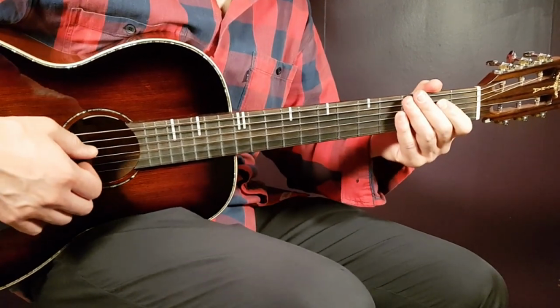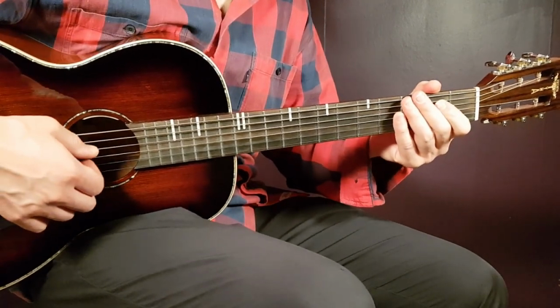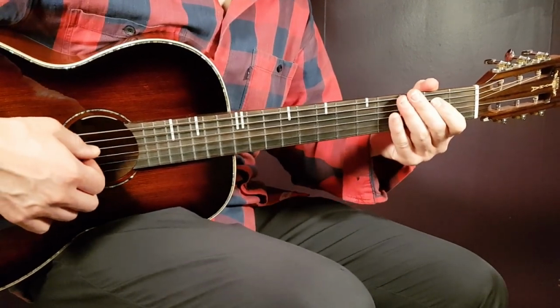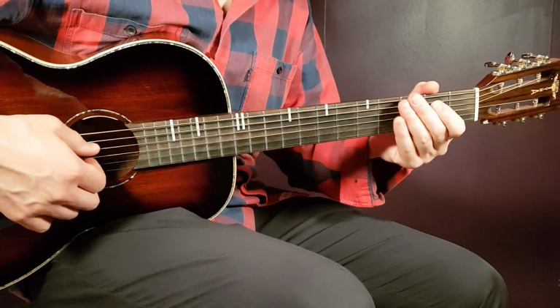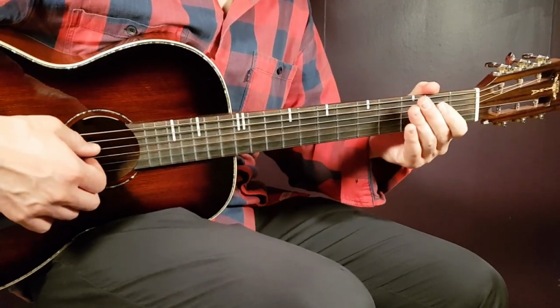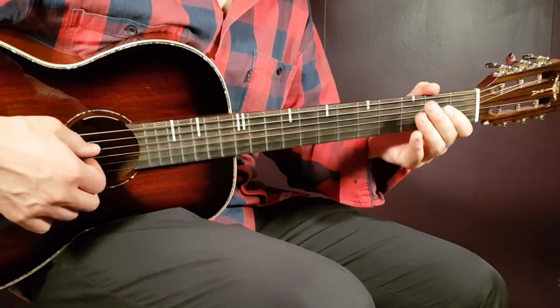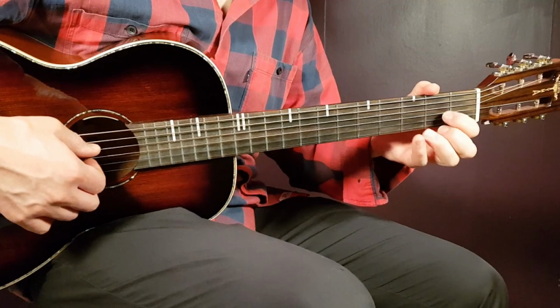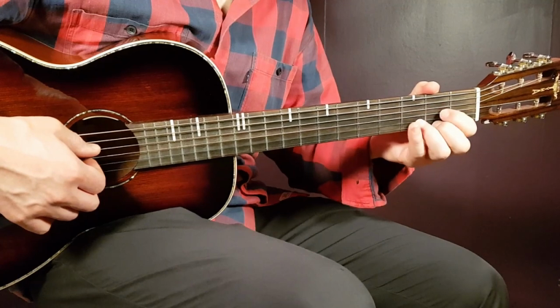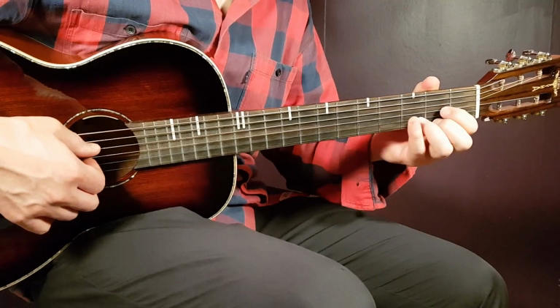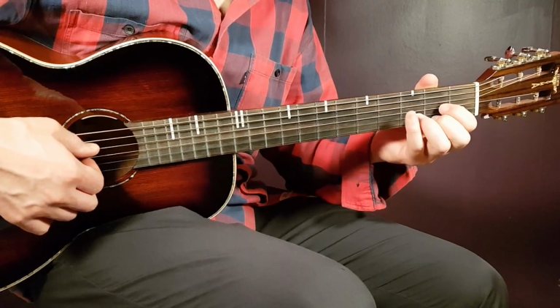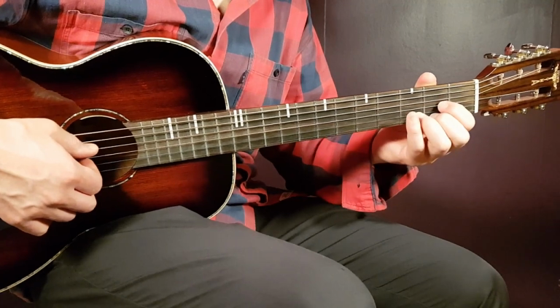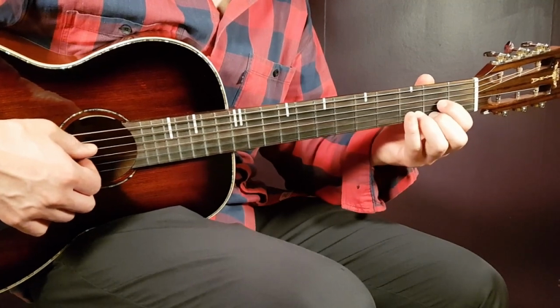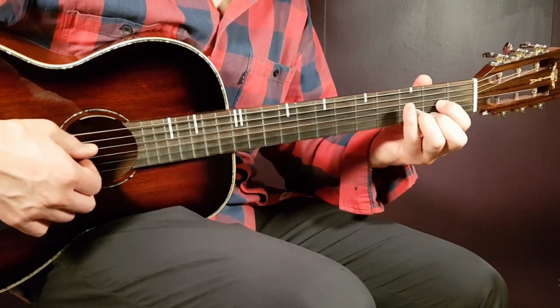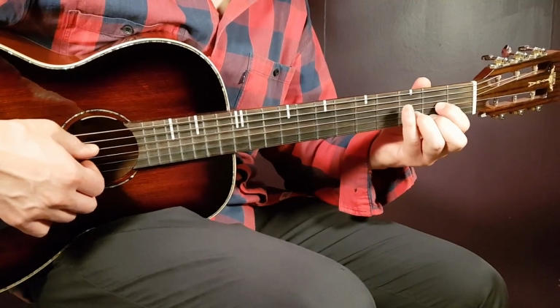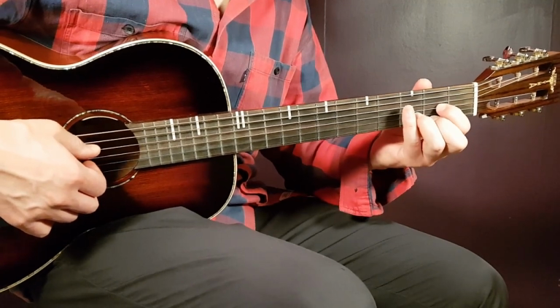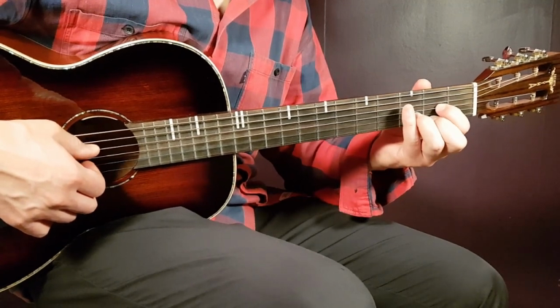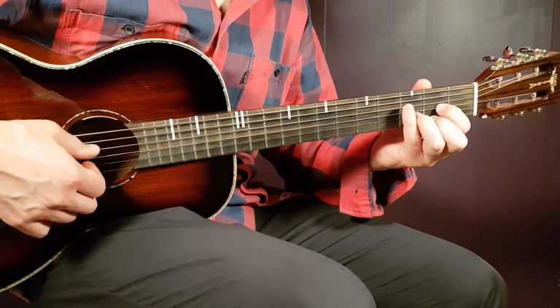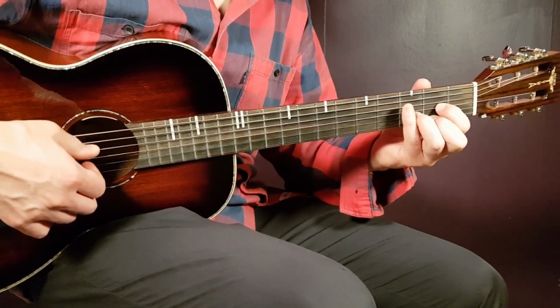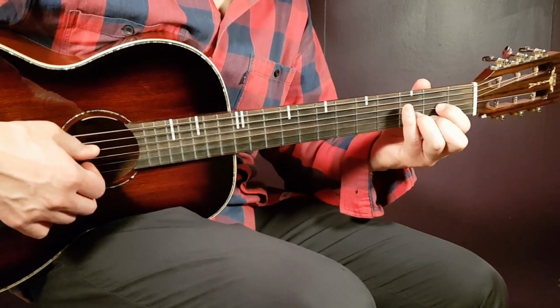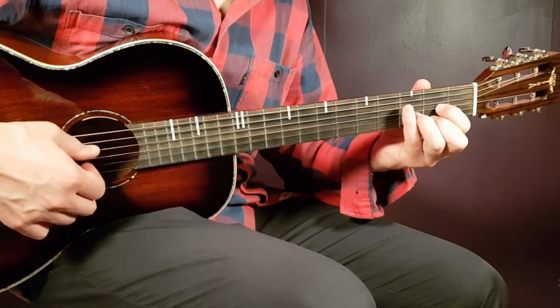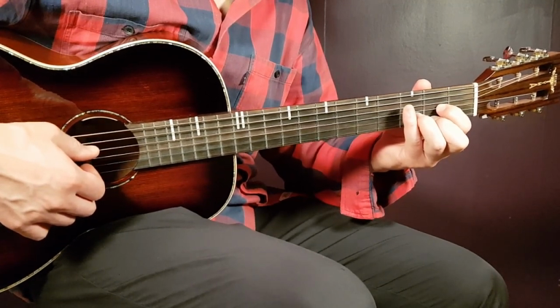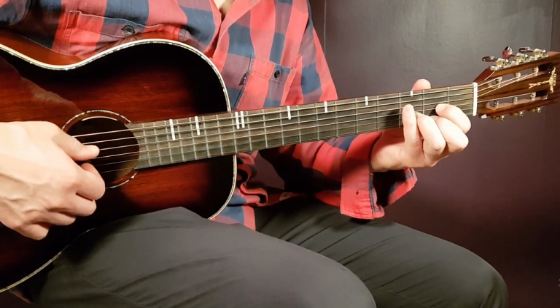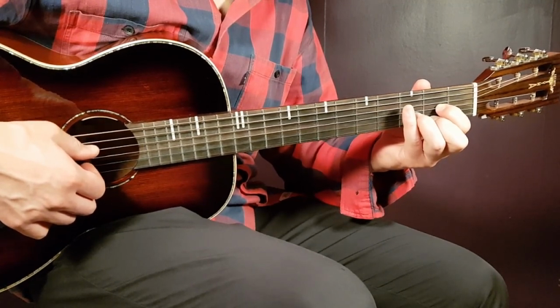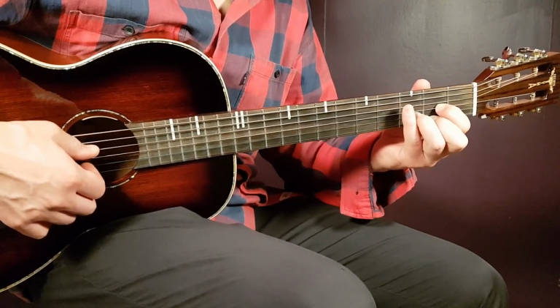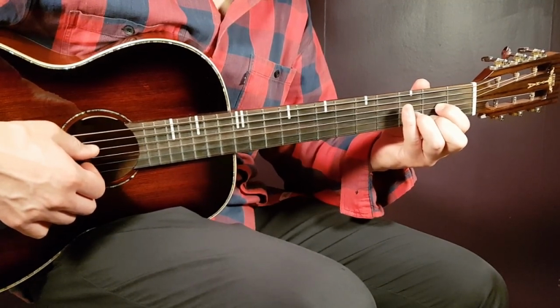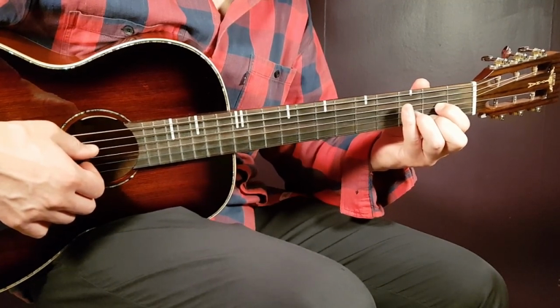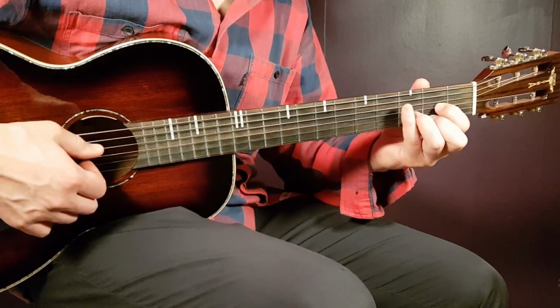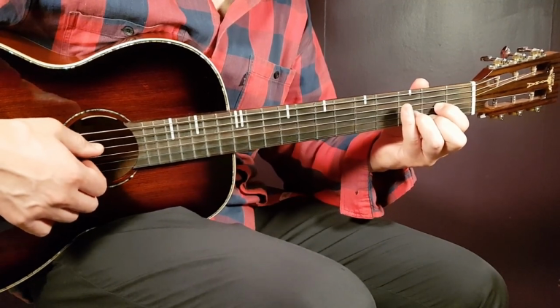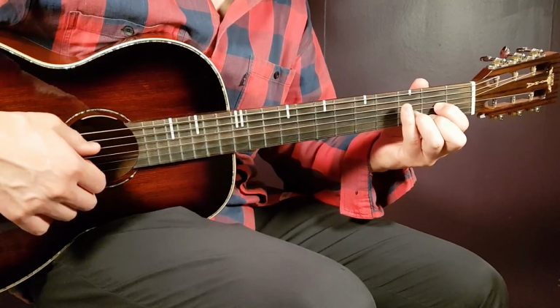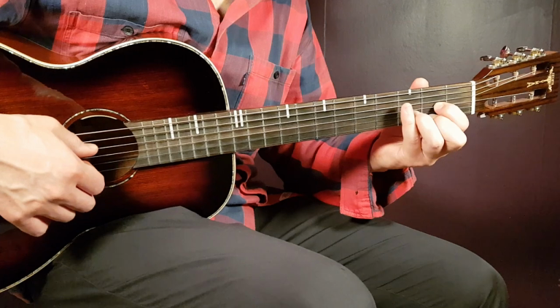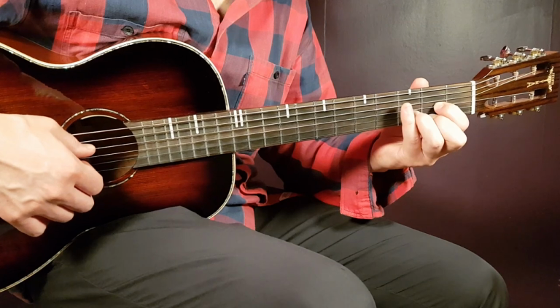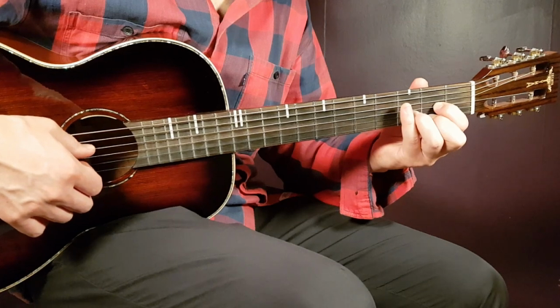Let's take a look at the strumming pattern. It's pretty long, but it's pretty simple anyway, so easy to remember.